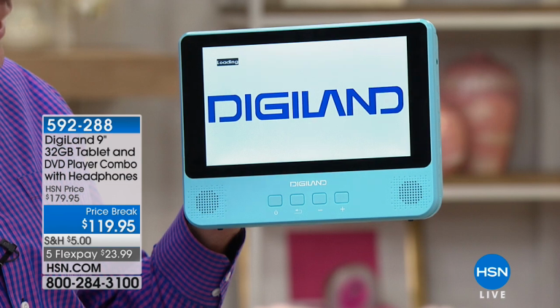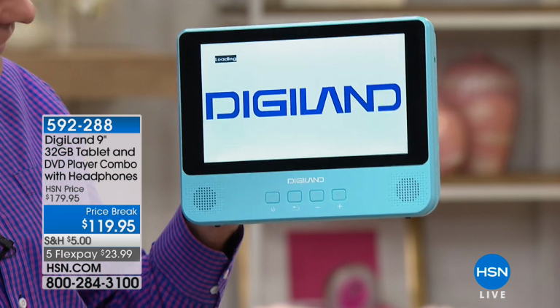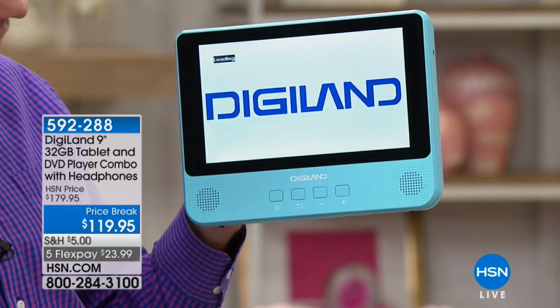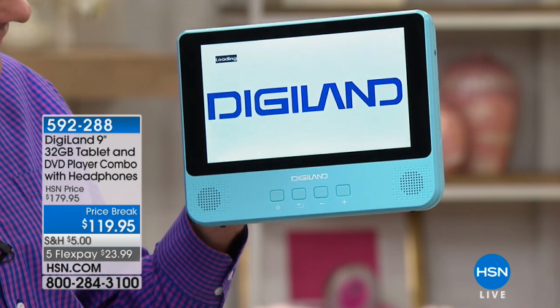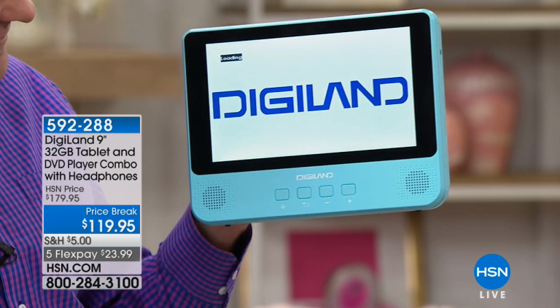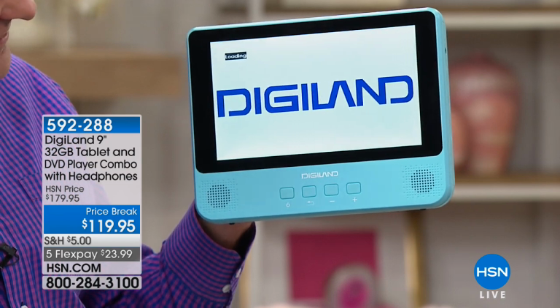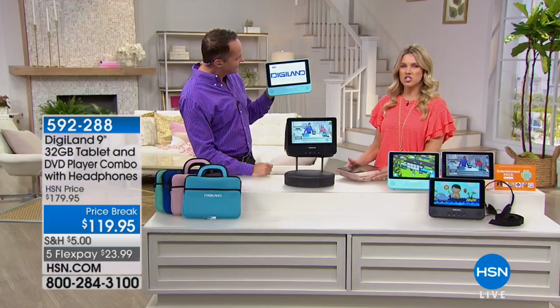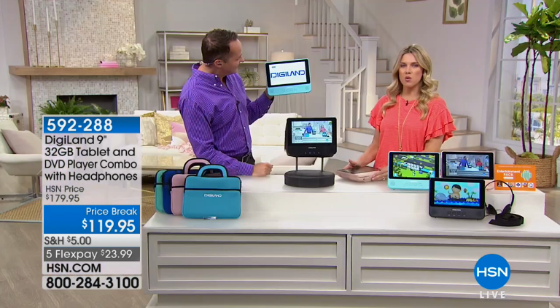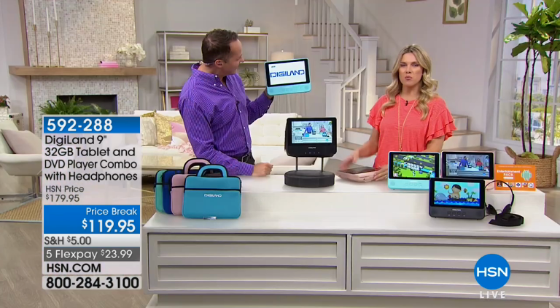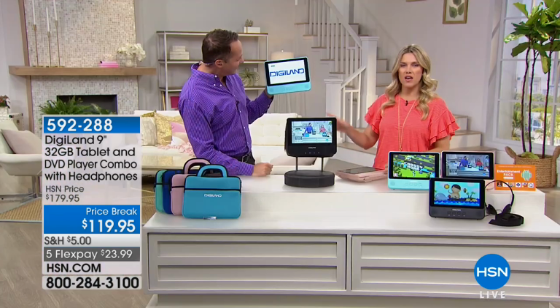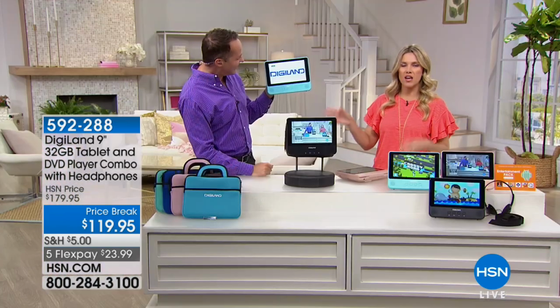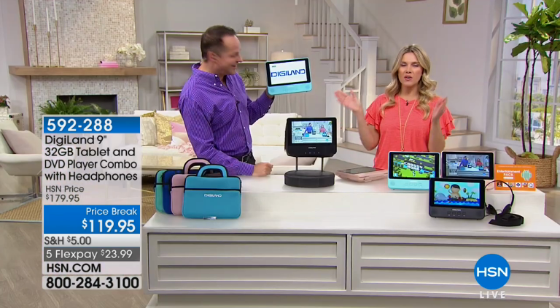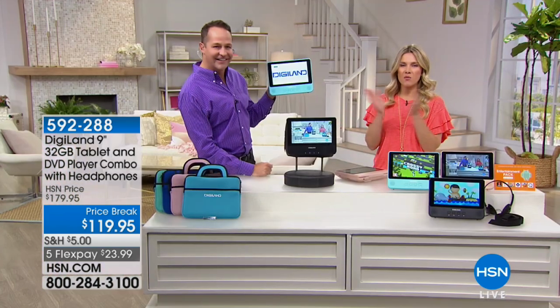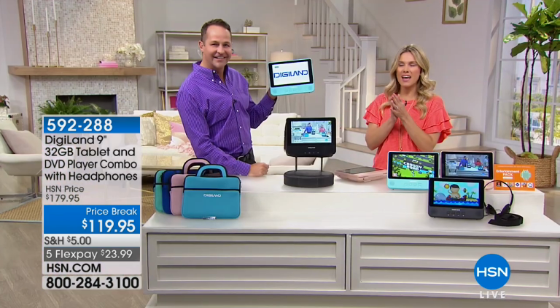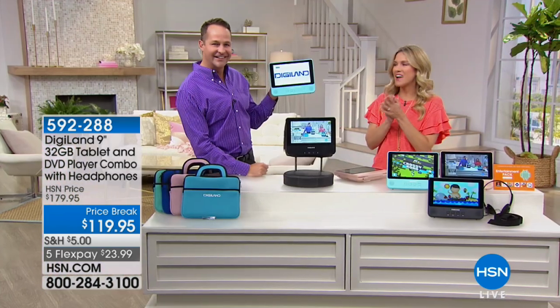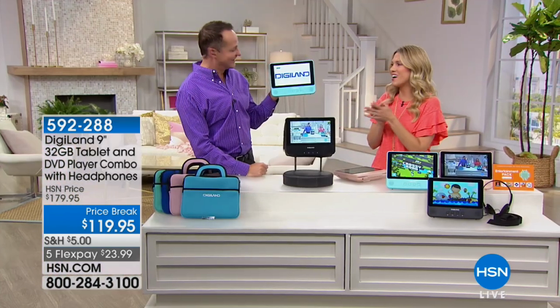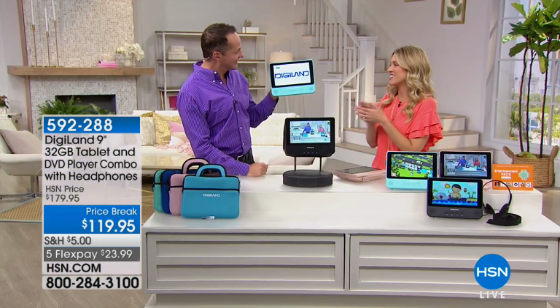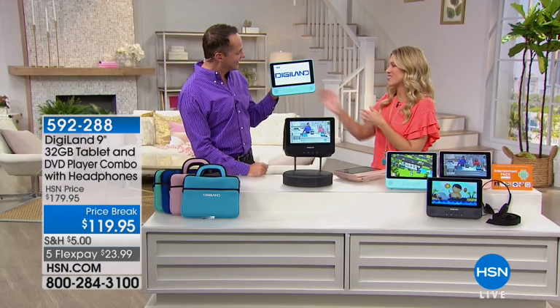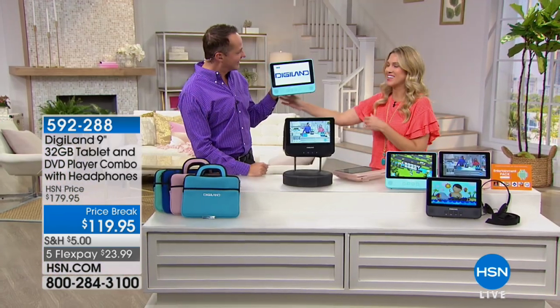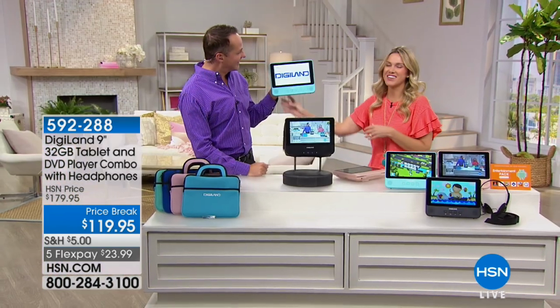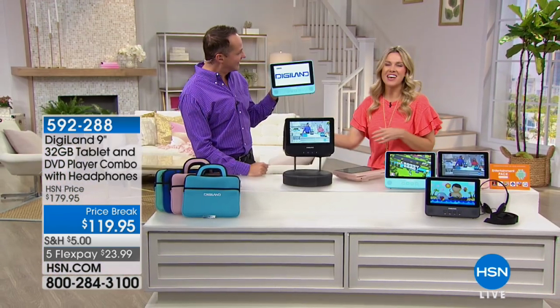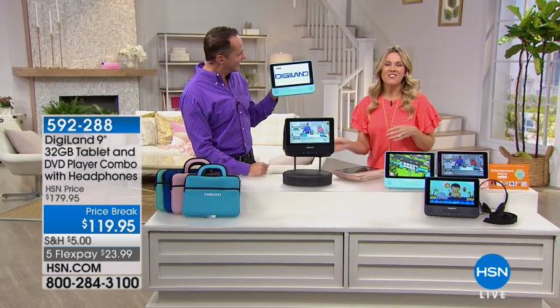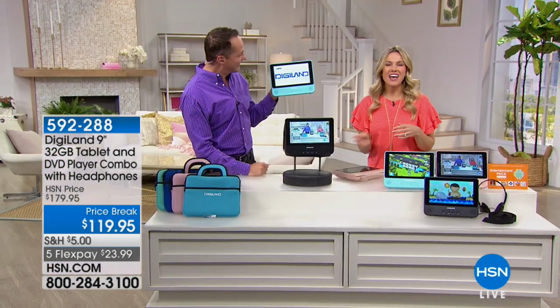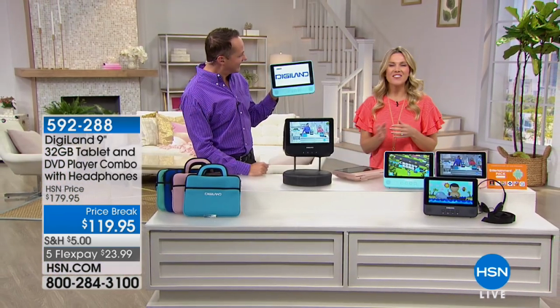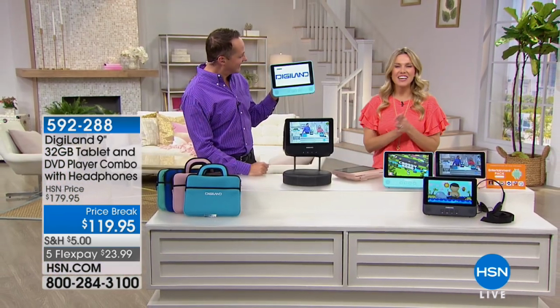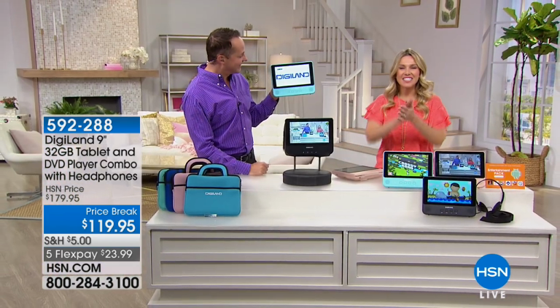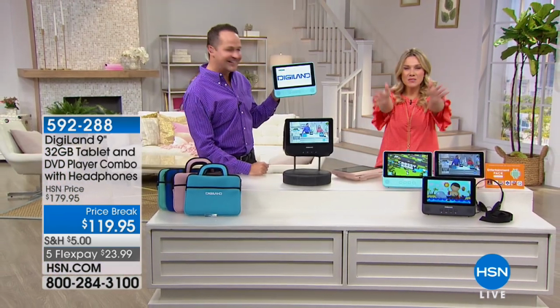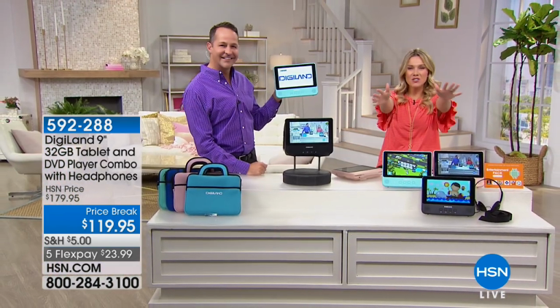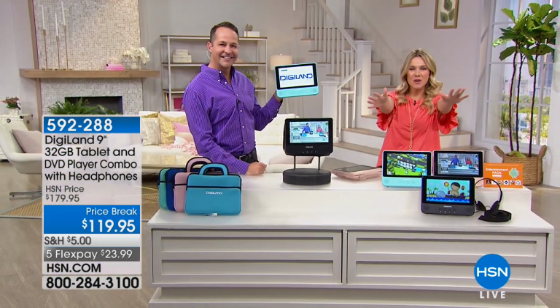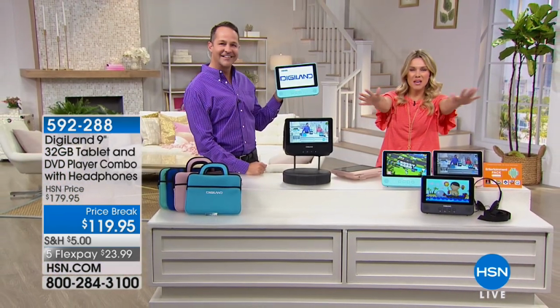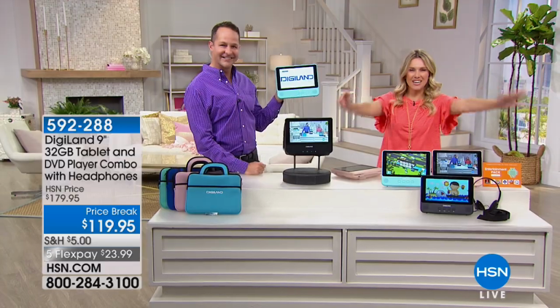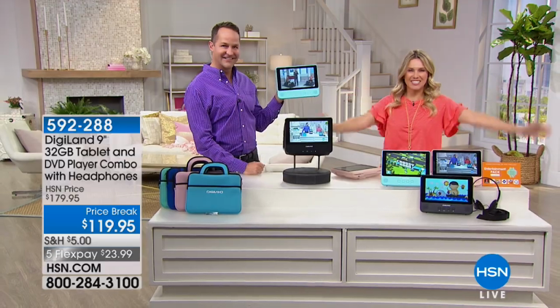Sorry about that, Erin. We have the Today's Special coming up next.